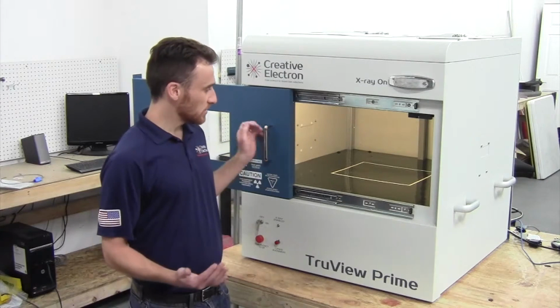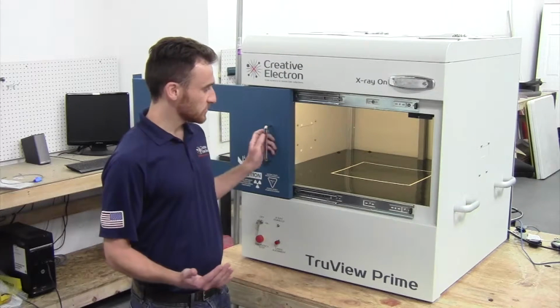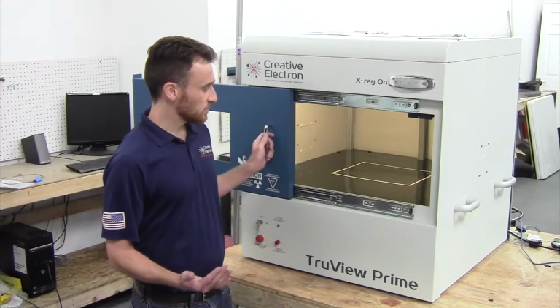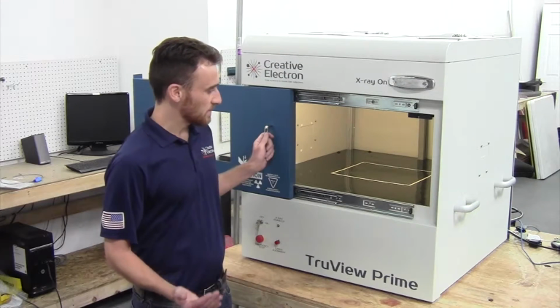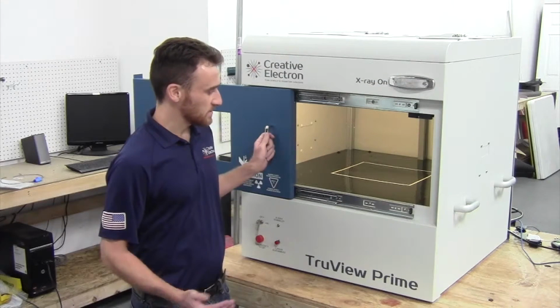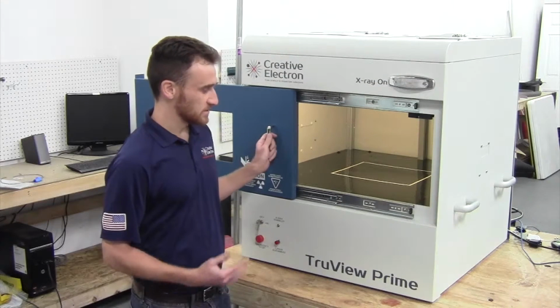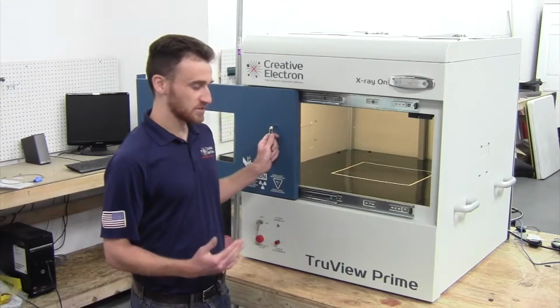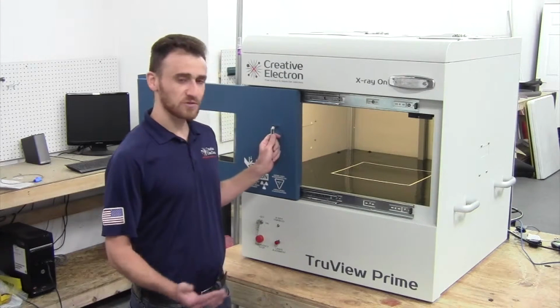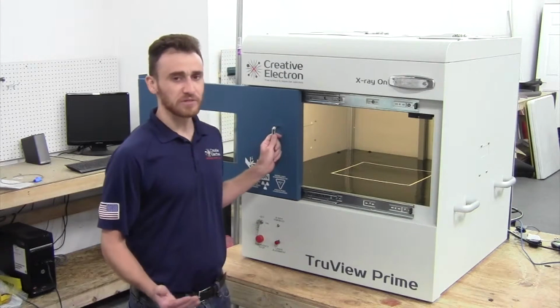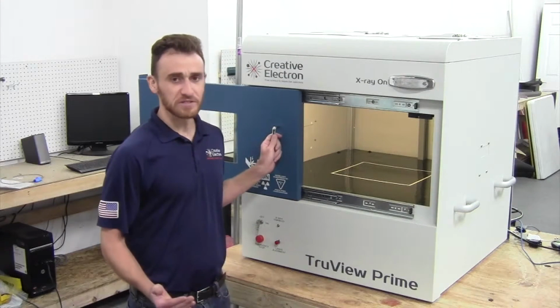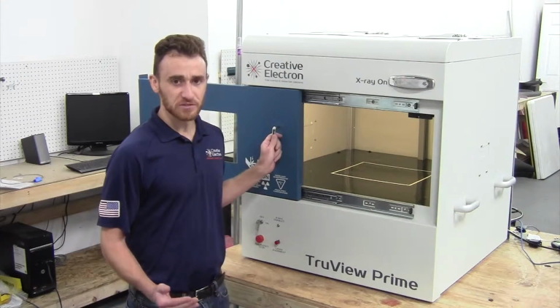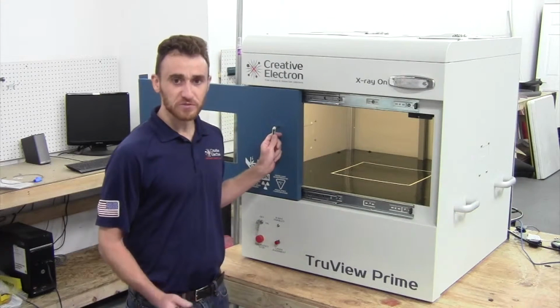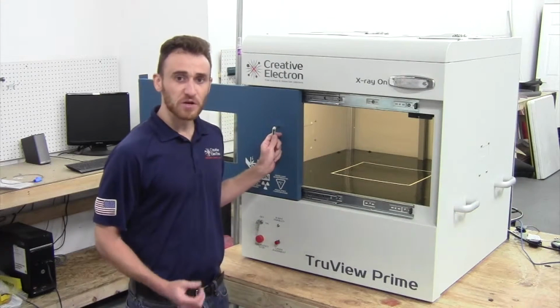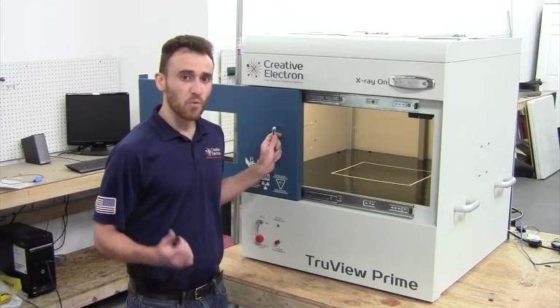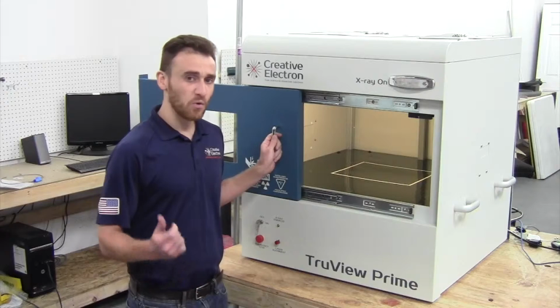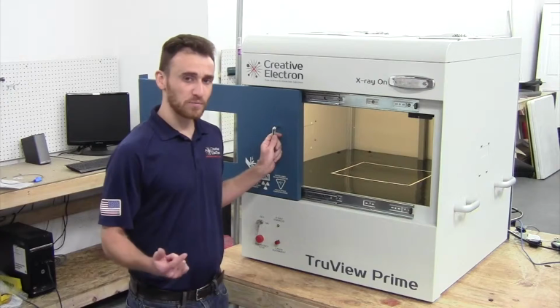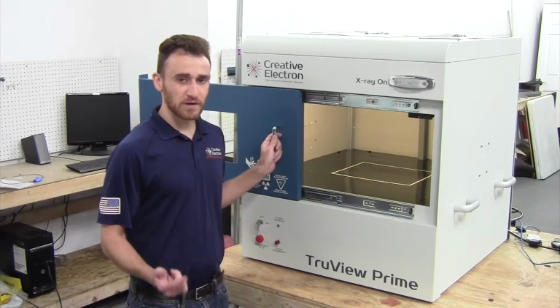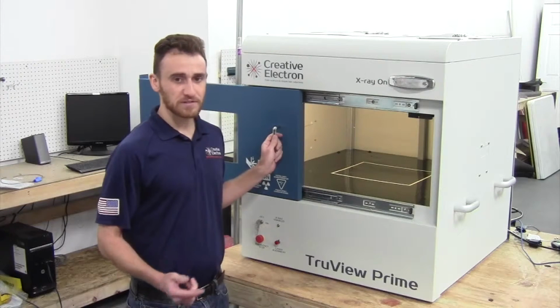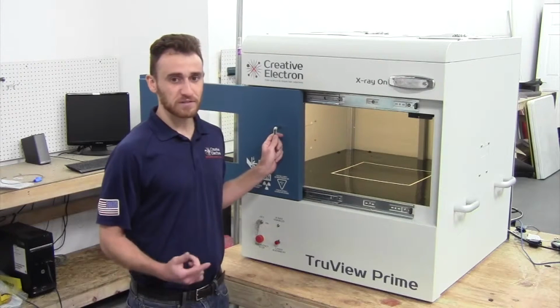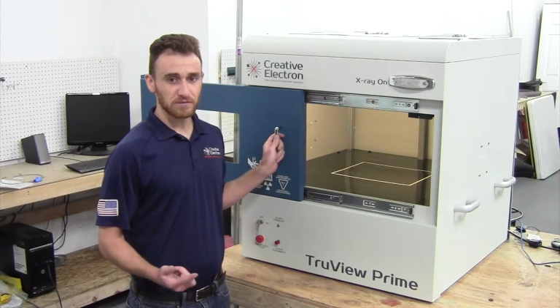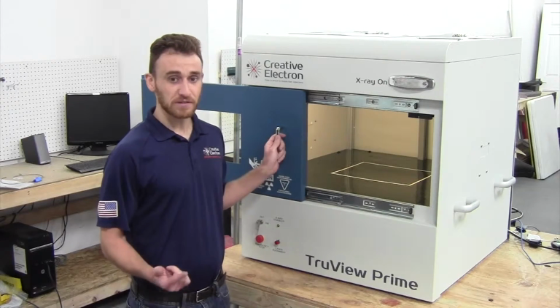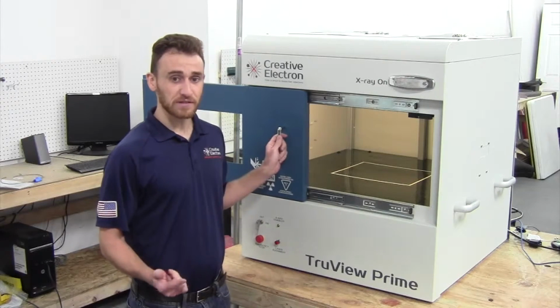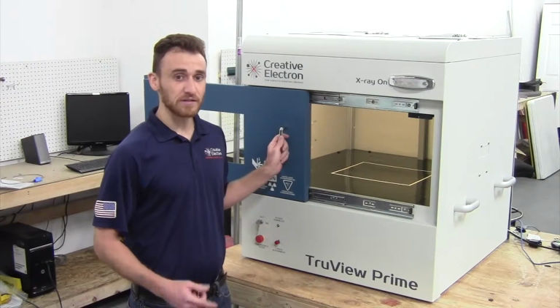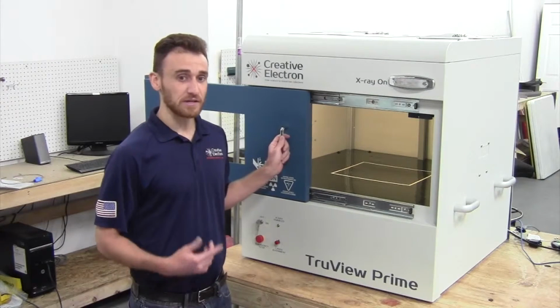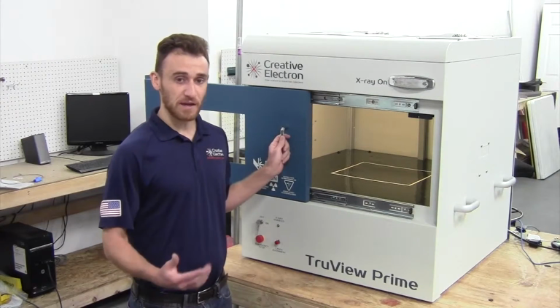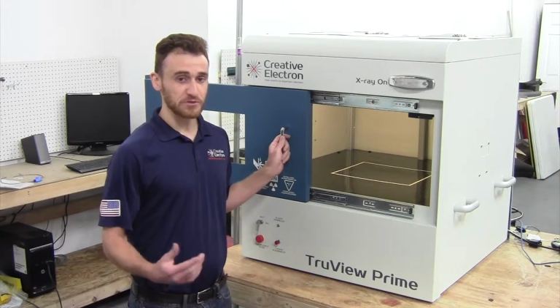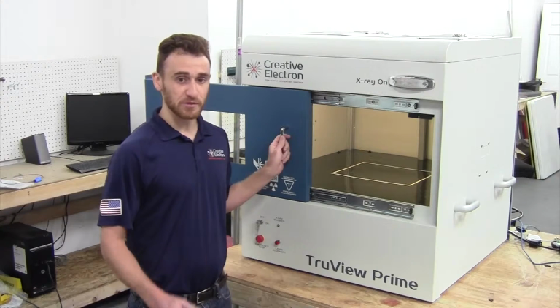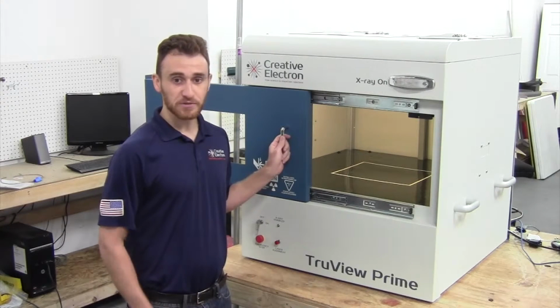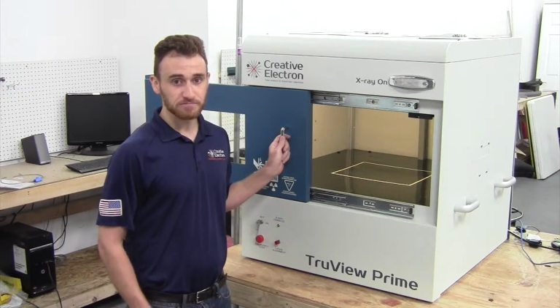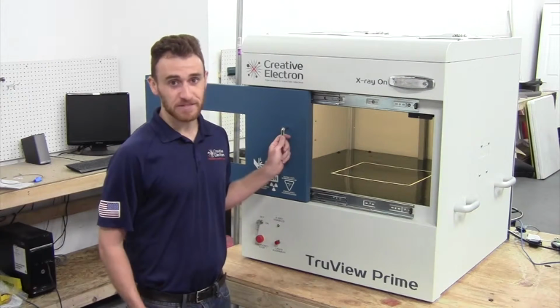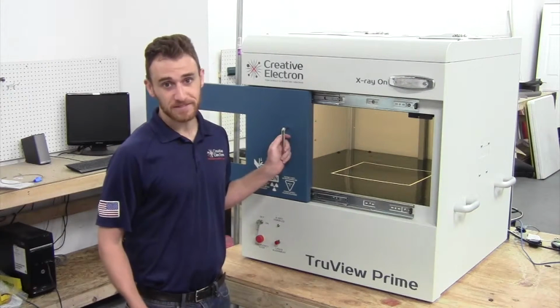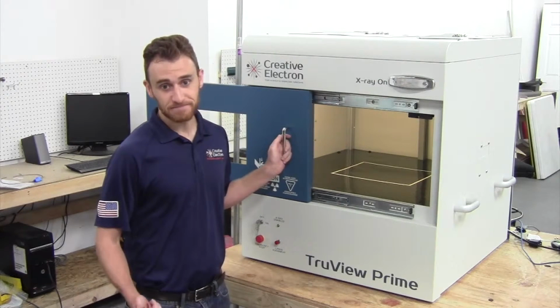The Prime S is extremely easy to use. One press, click, and capture your image. That's it.